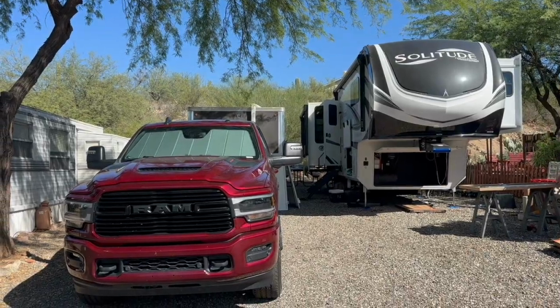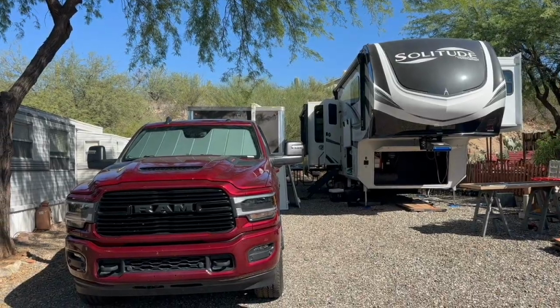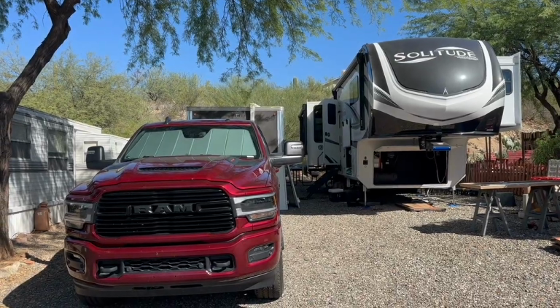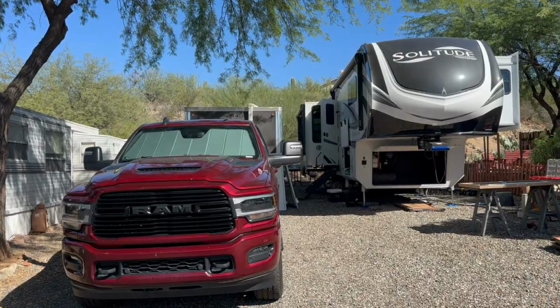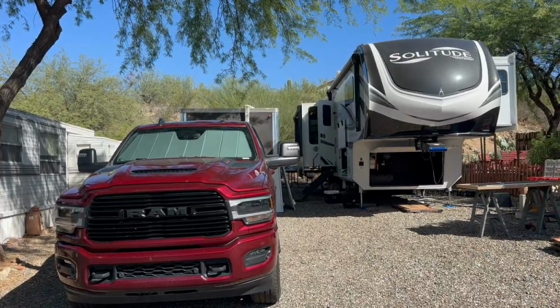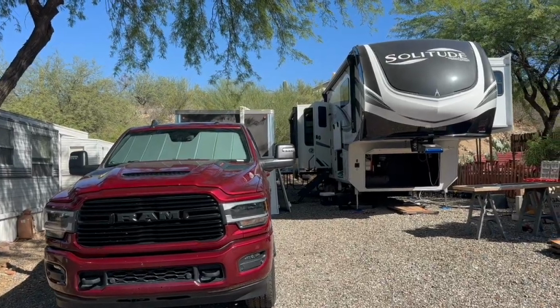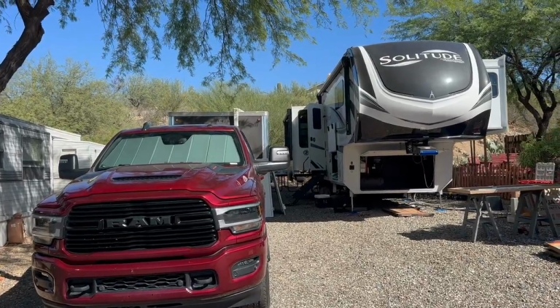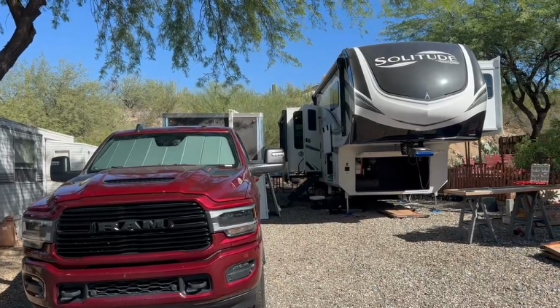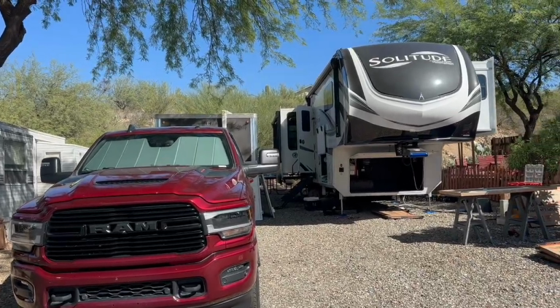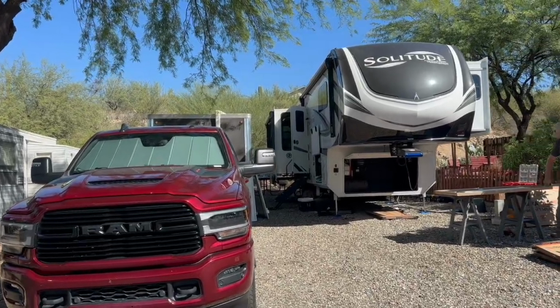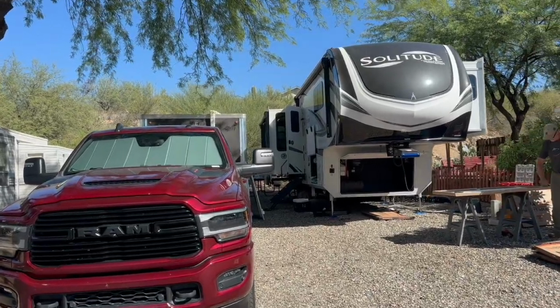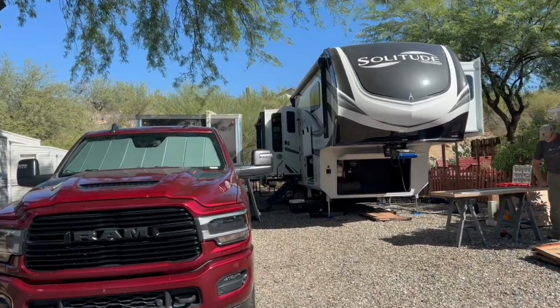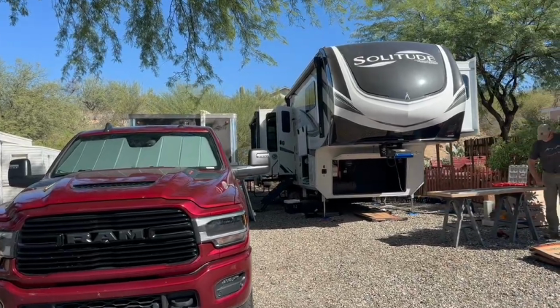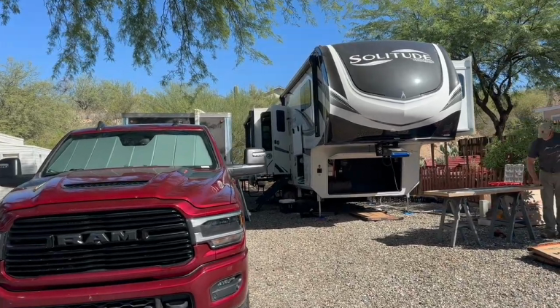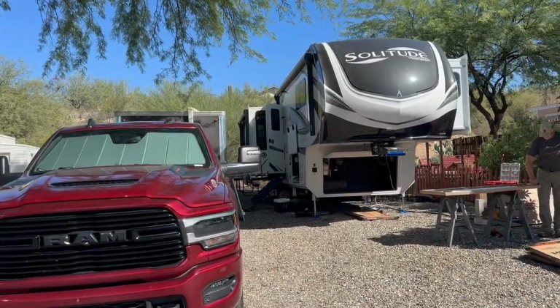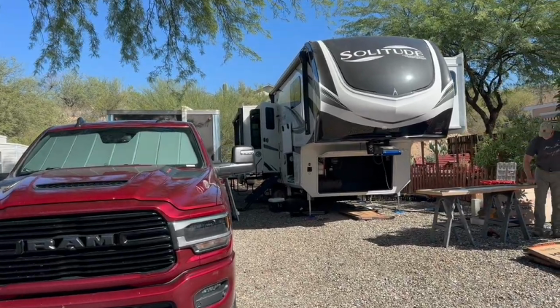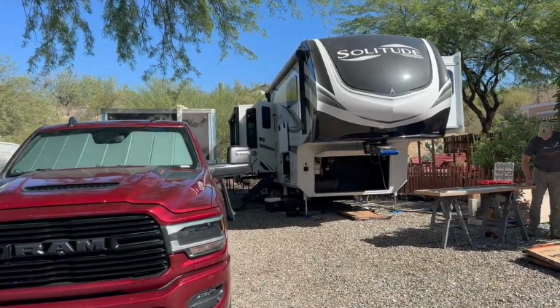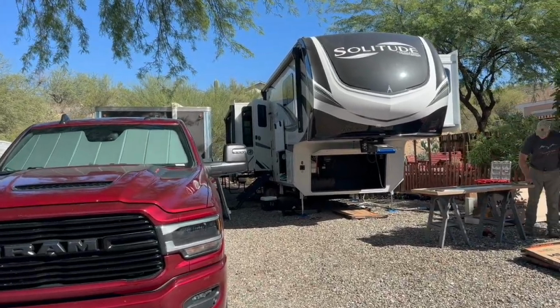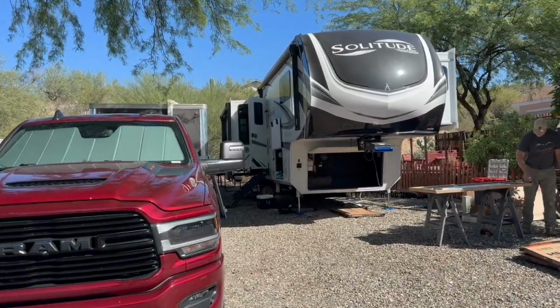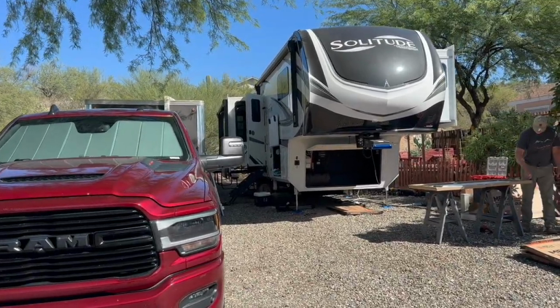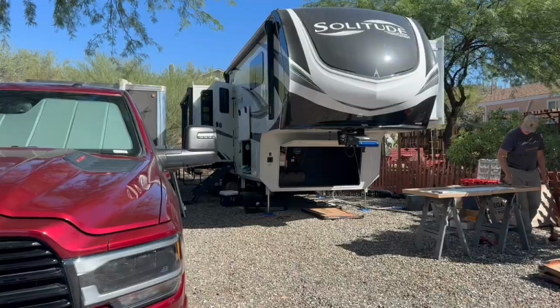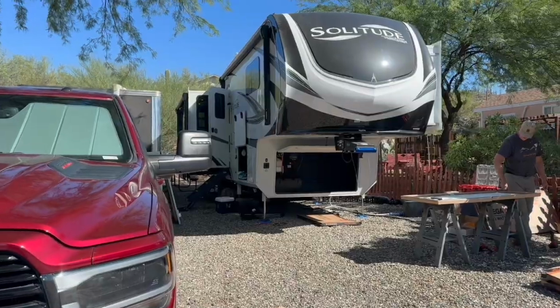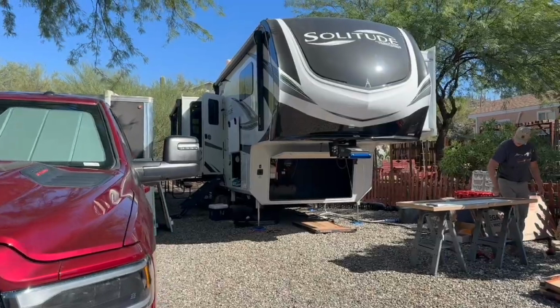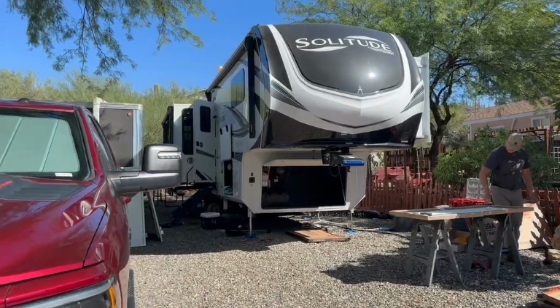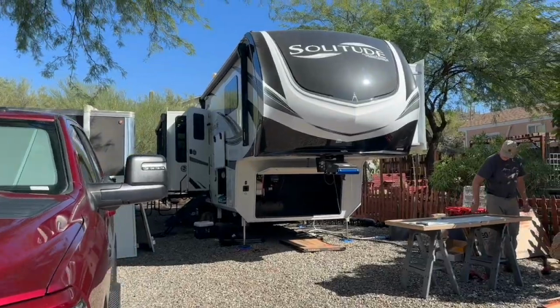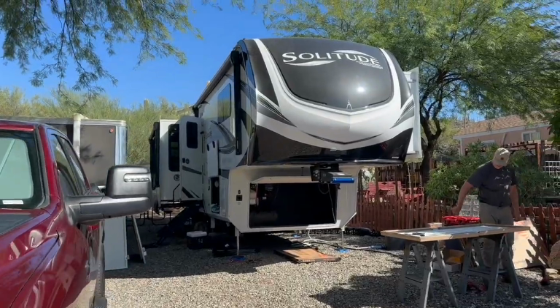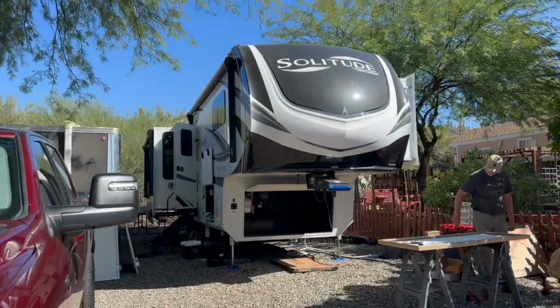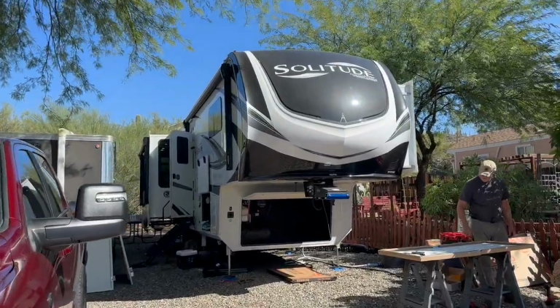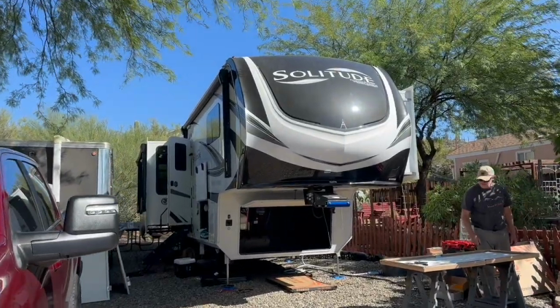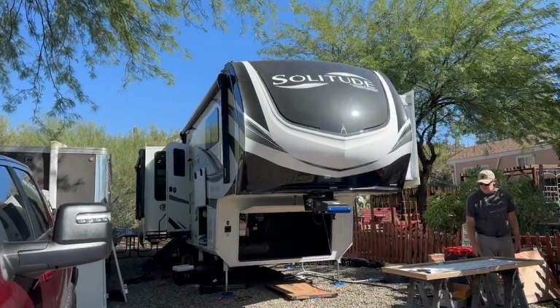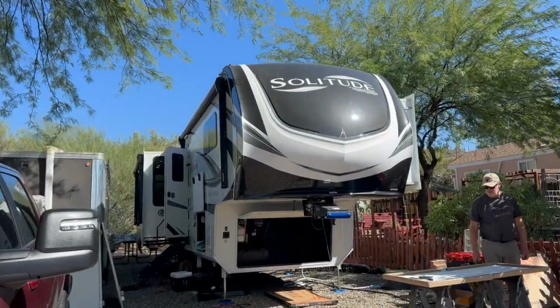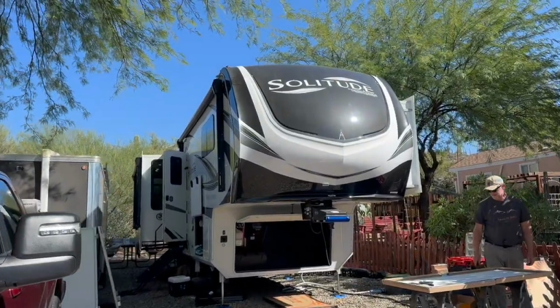Welcome to Tucson RV Solar. We are on site north of Phoenix getting to work on a Grand Design Solitude.